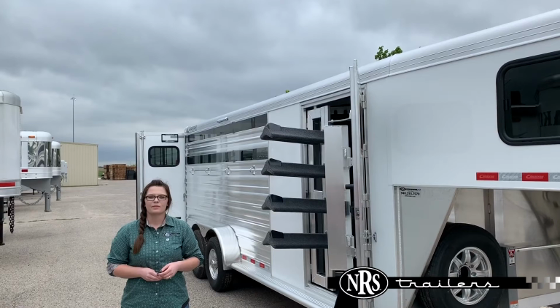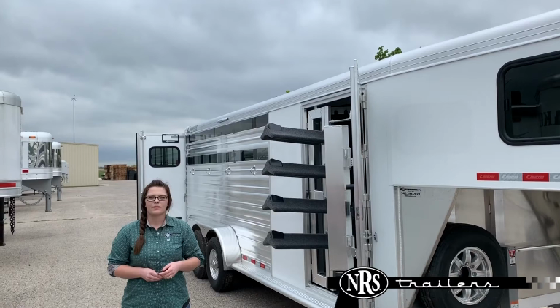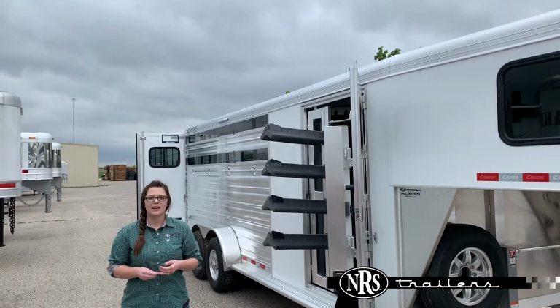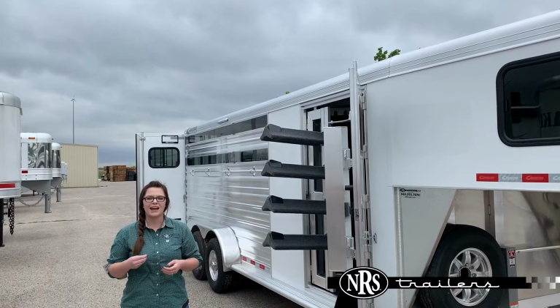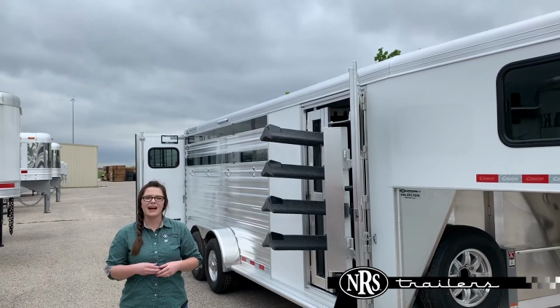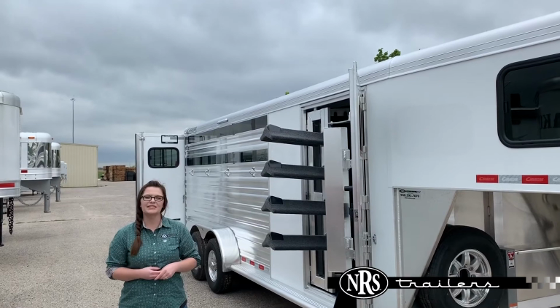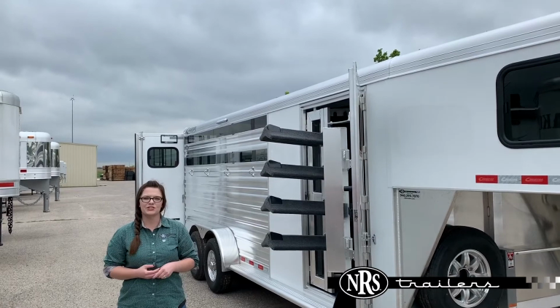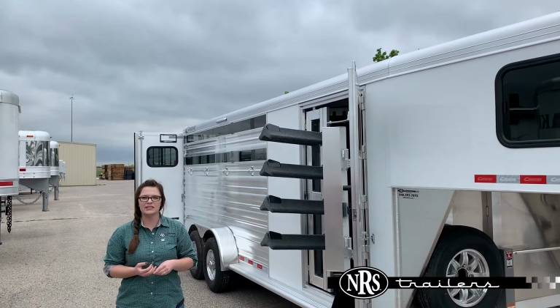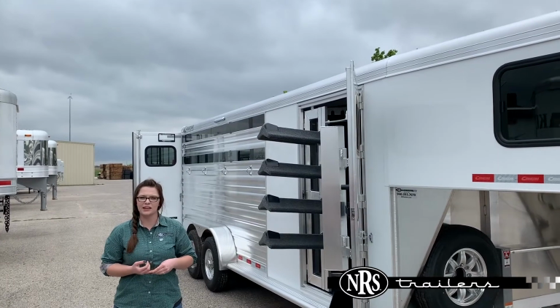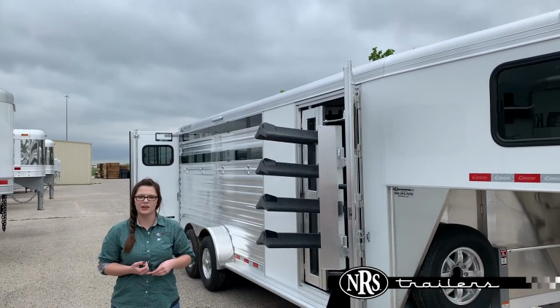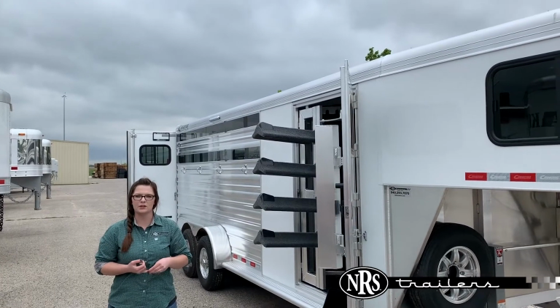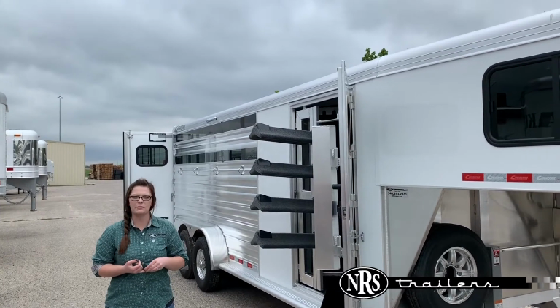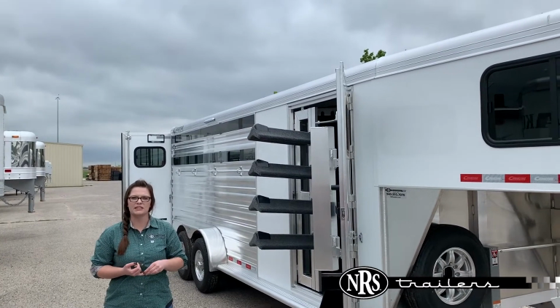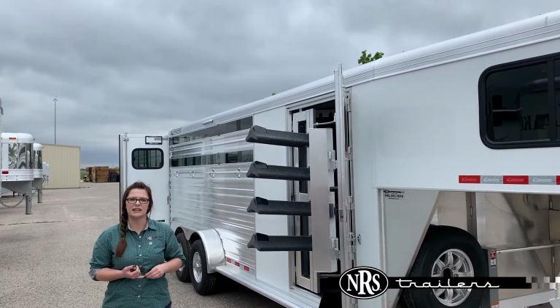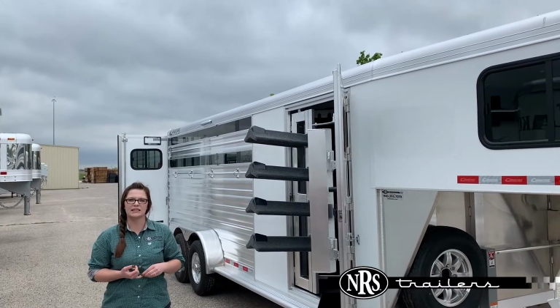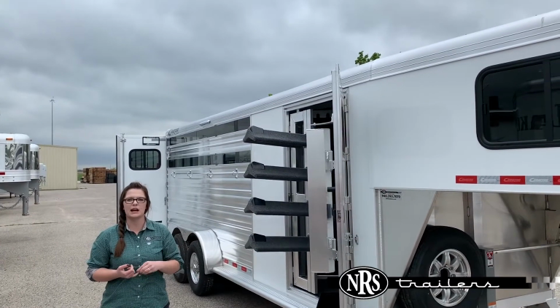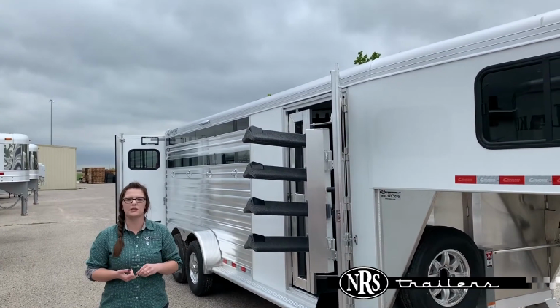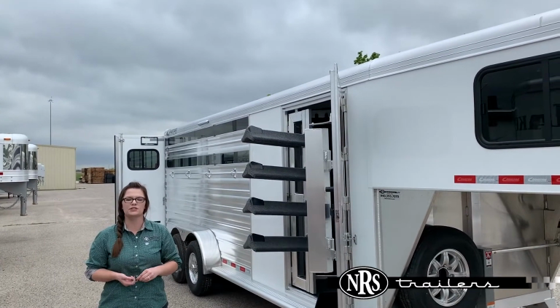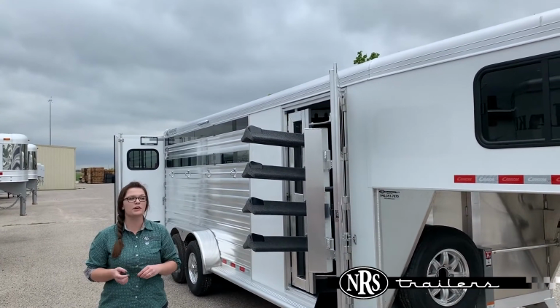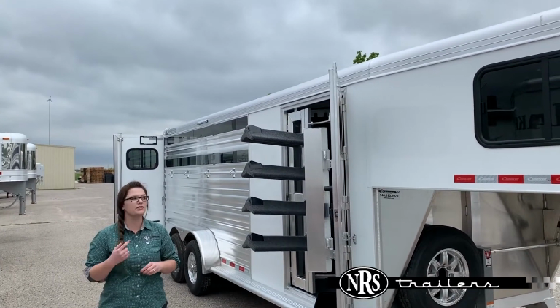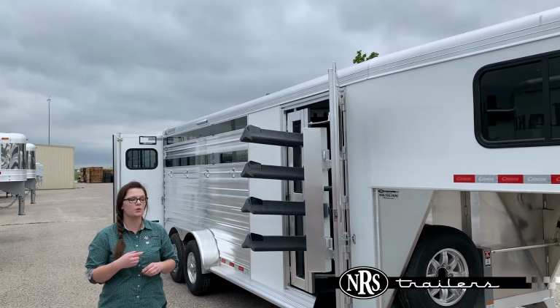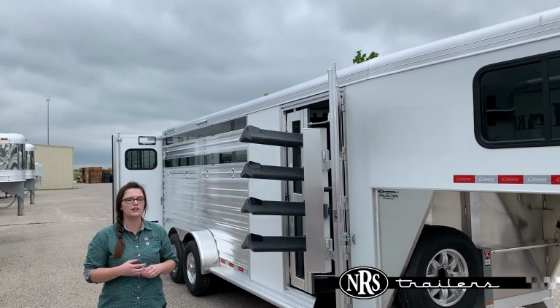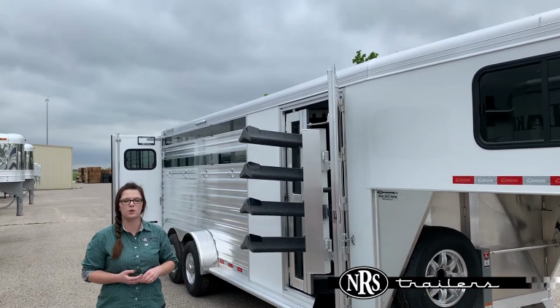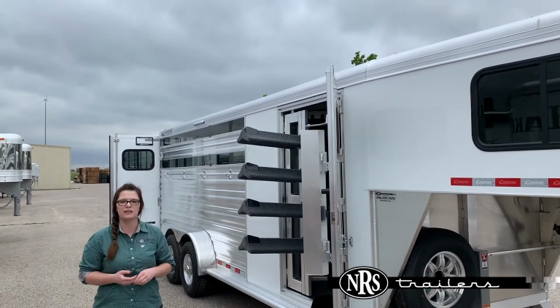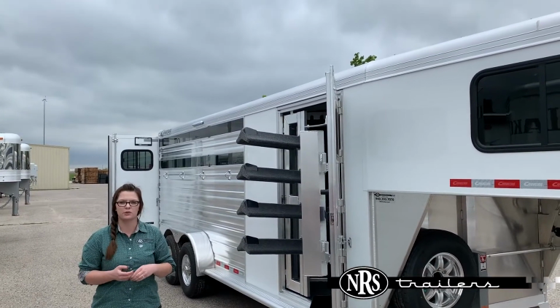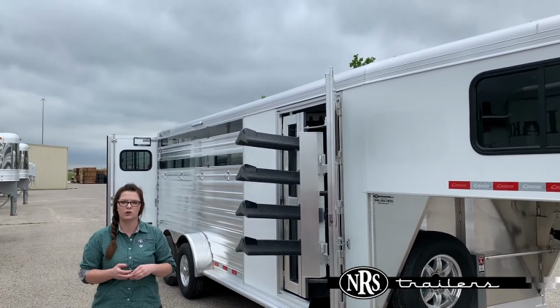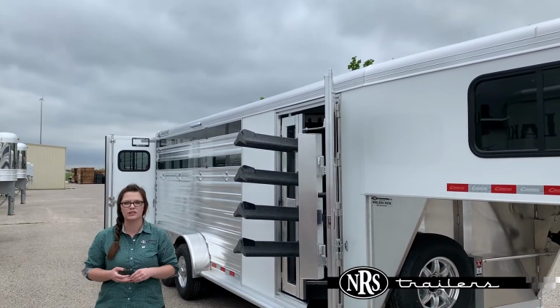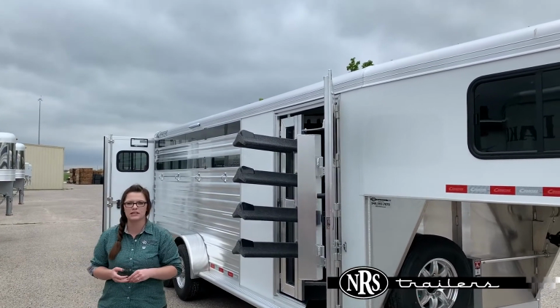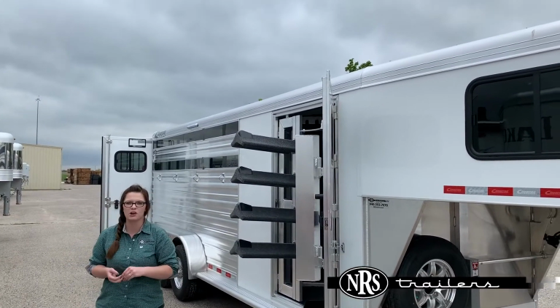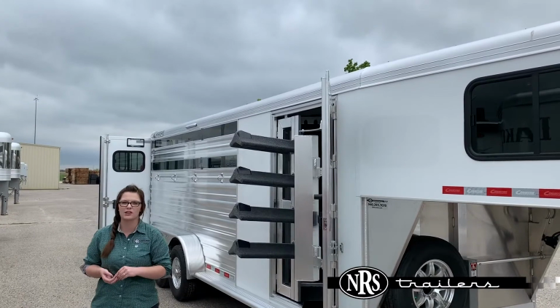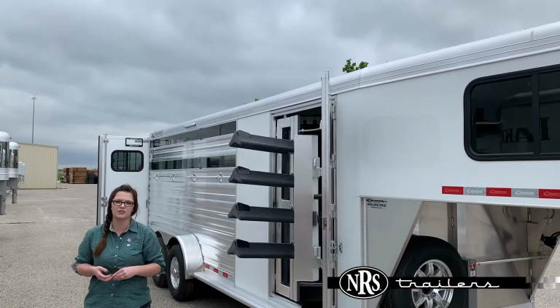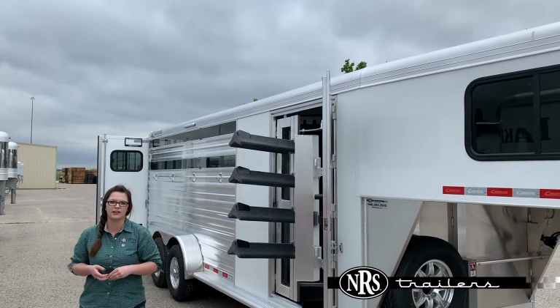Hey guys, it's Chelsea here in Oklahoma City. Today I wanted to show you this 2020 4-horse Cimarron trailer.